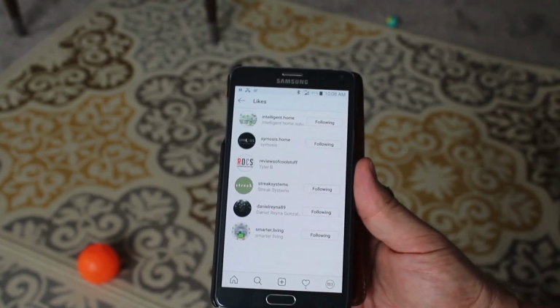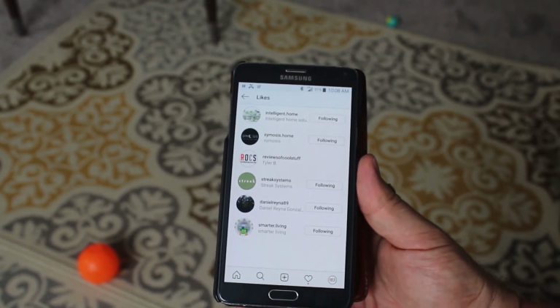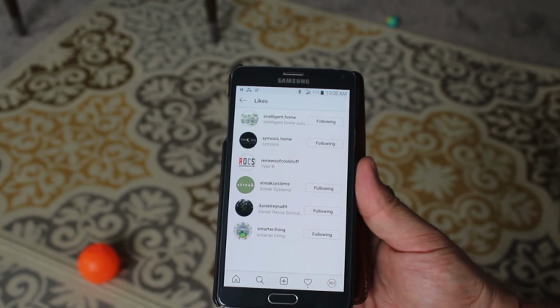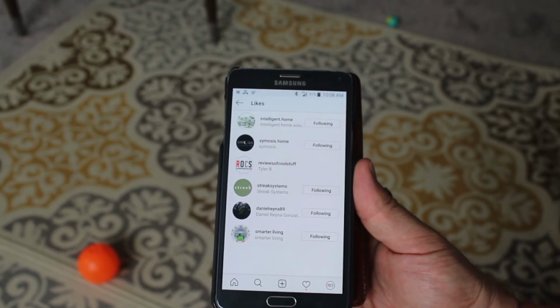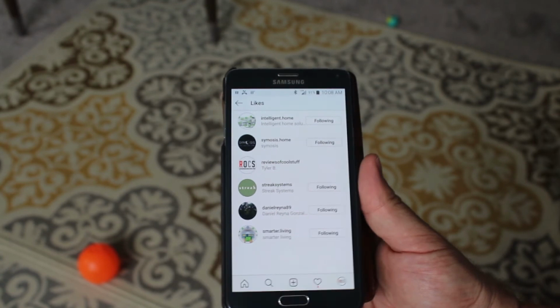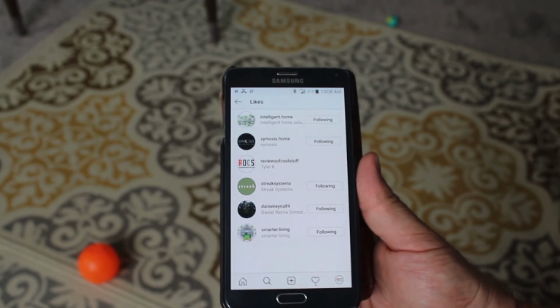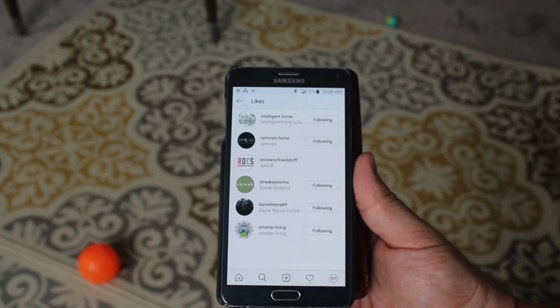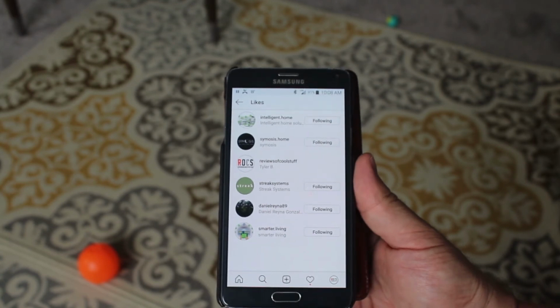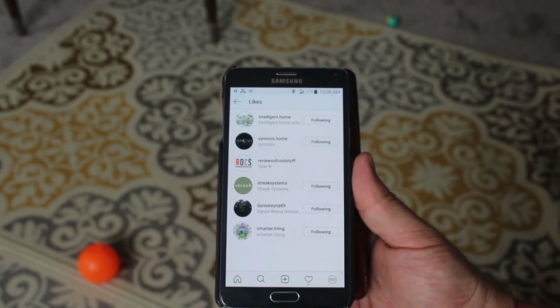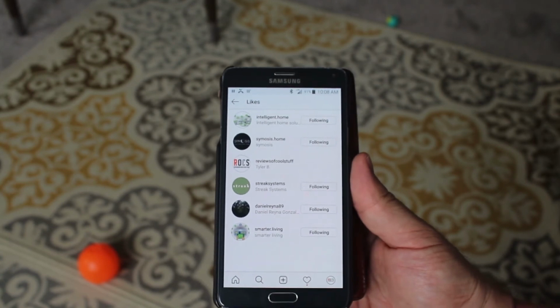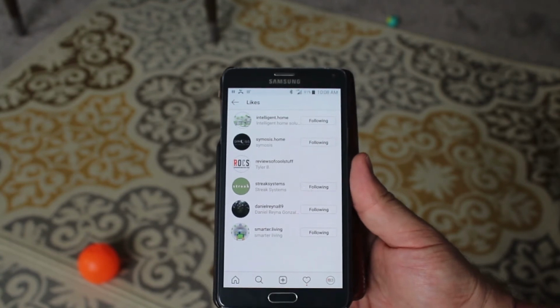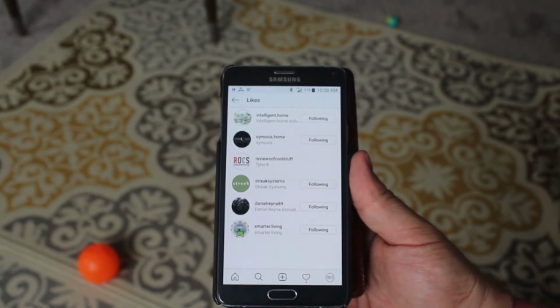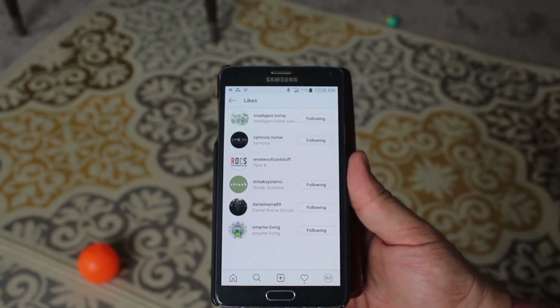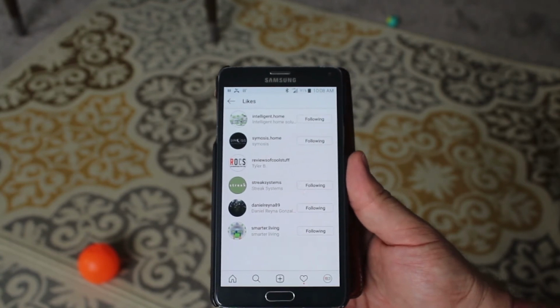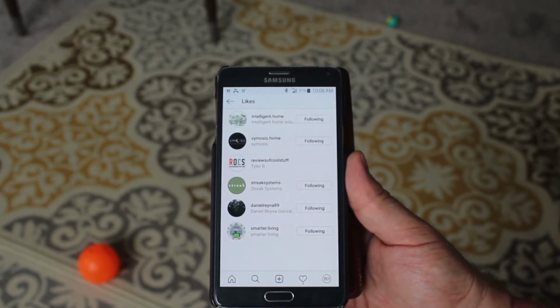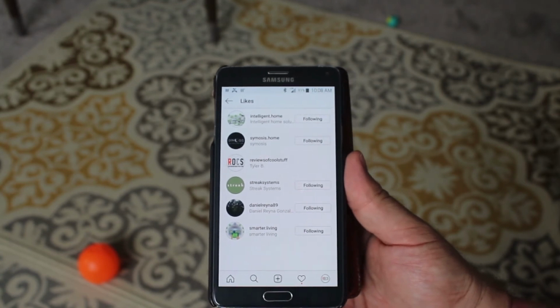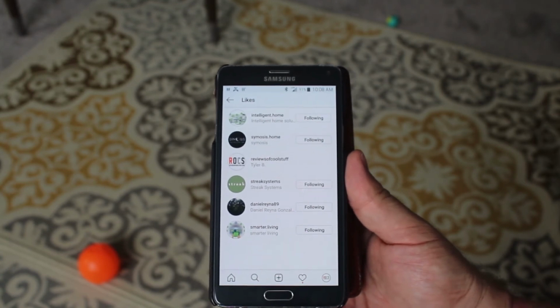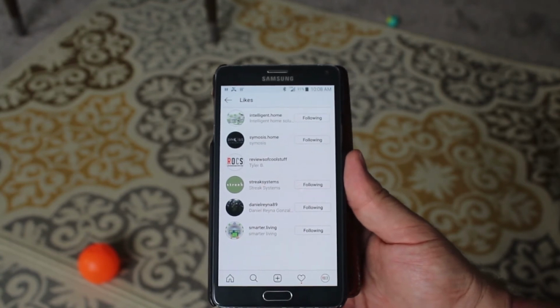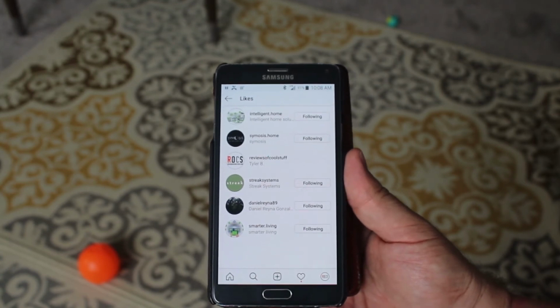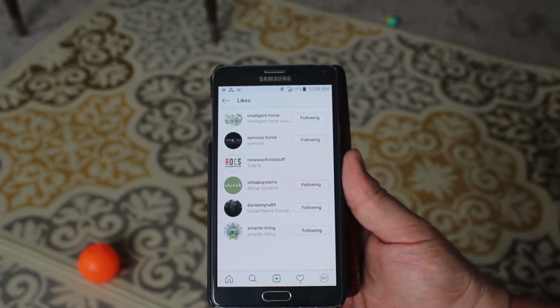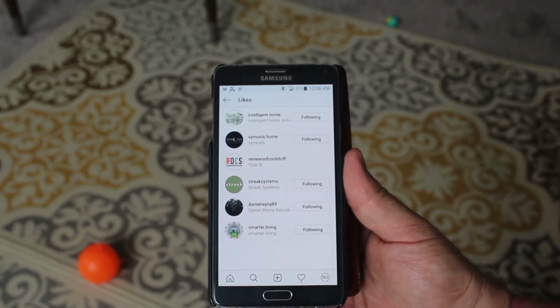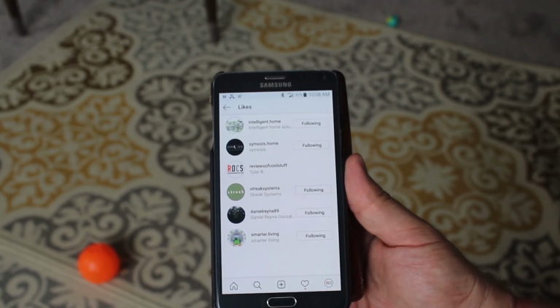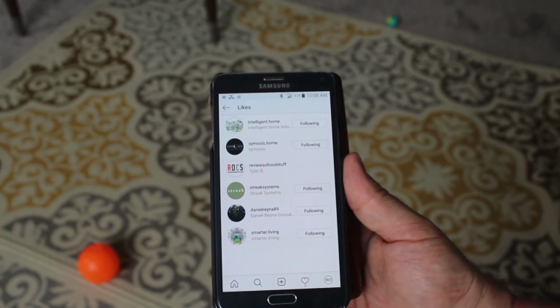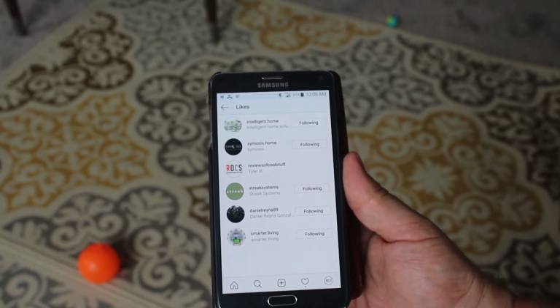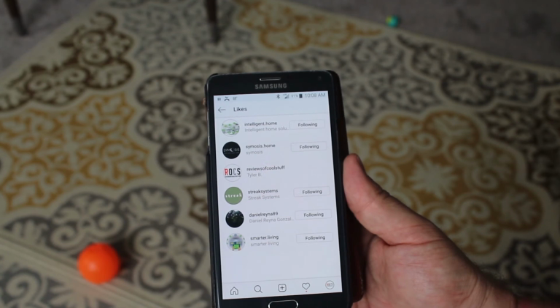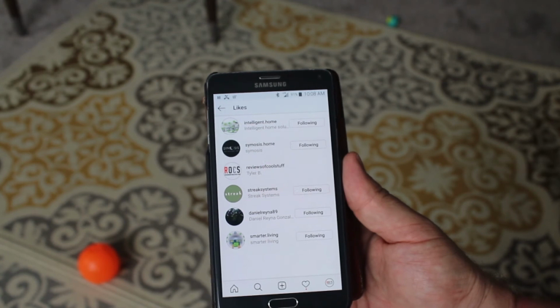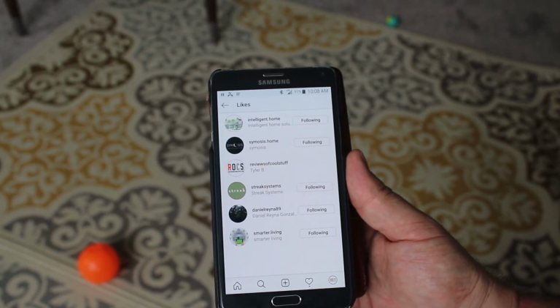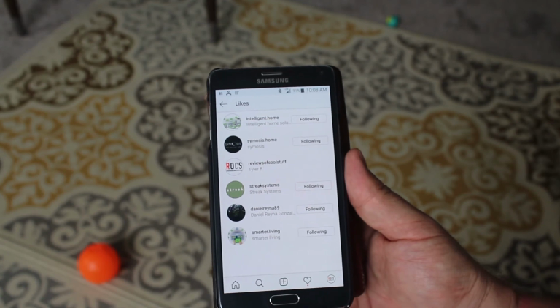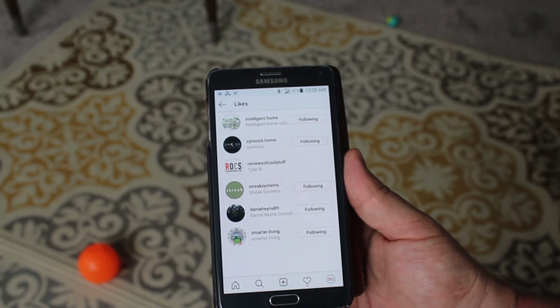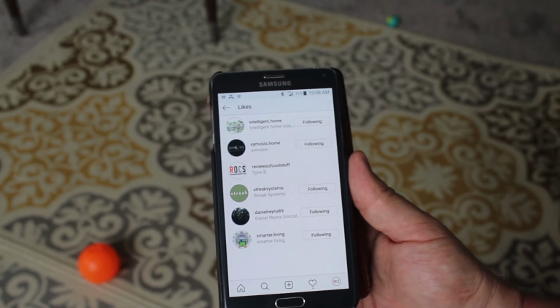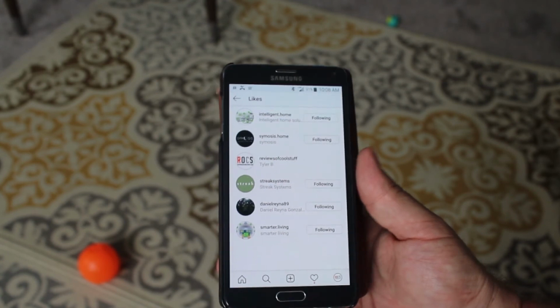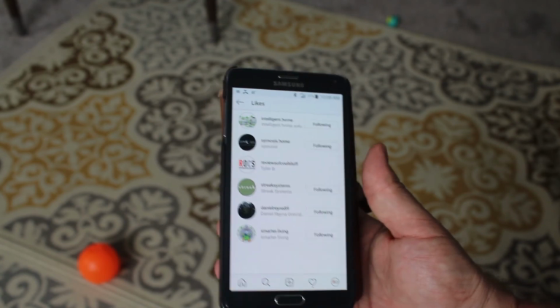So those are my hacks — two ways to get more engagement on your Instagram channel. And it's super easy. Thanks a lot, bye.